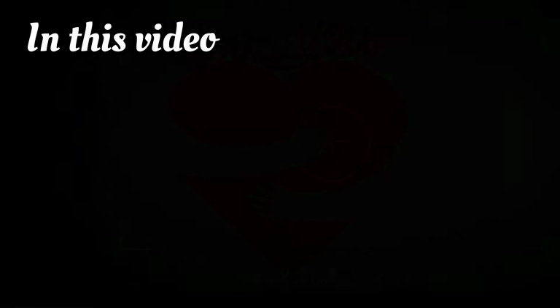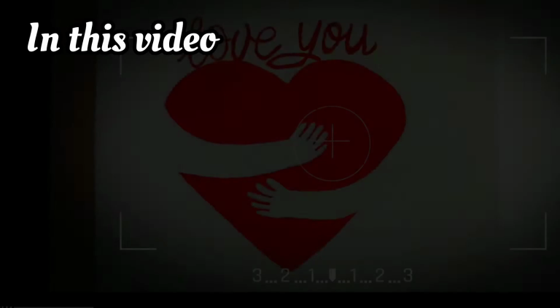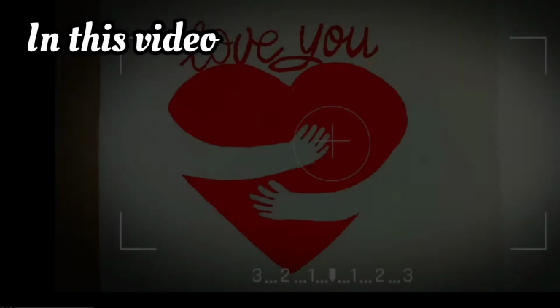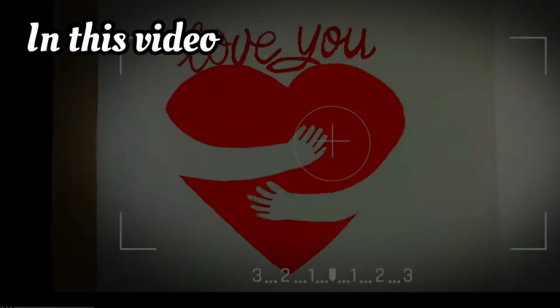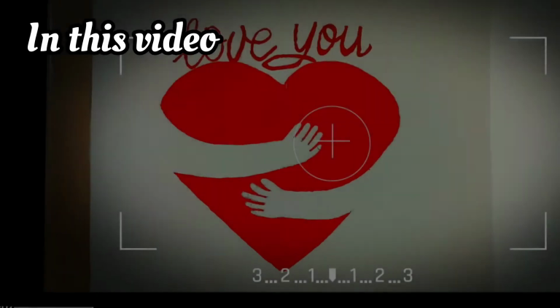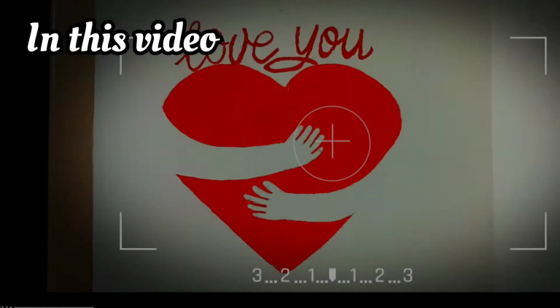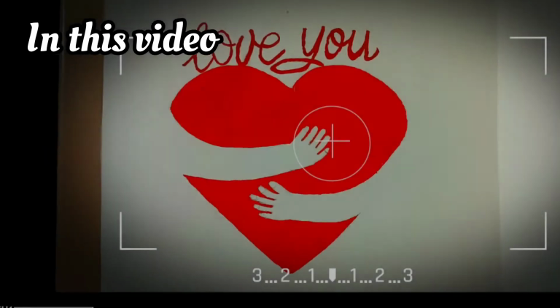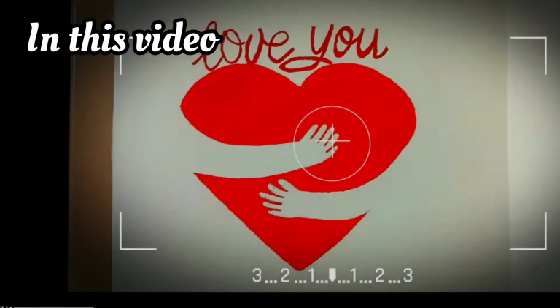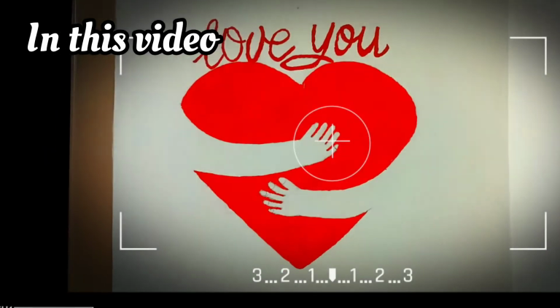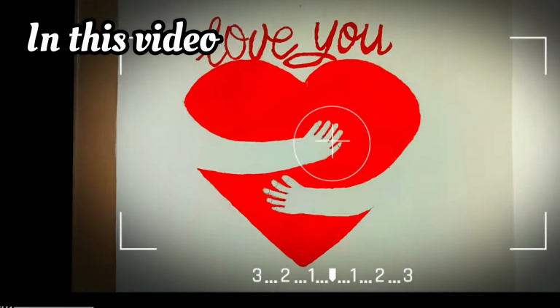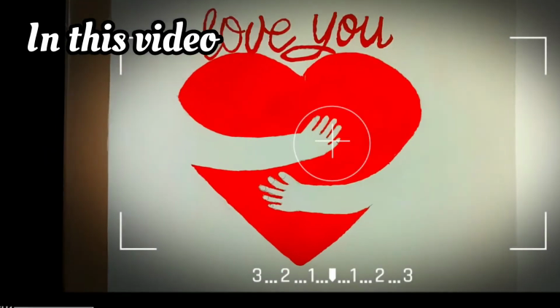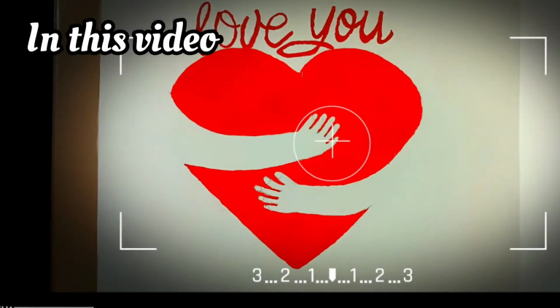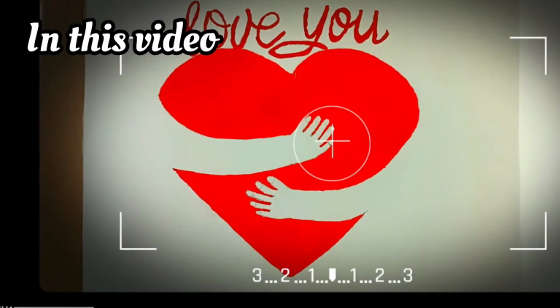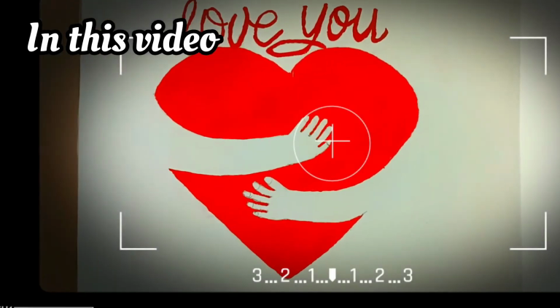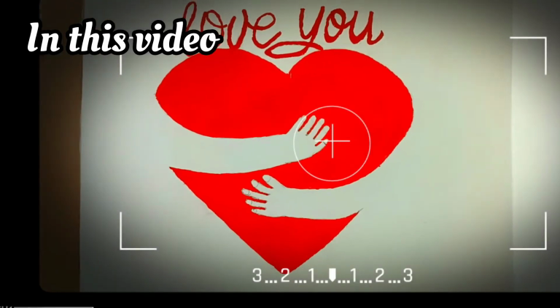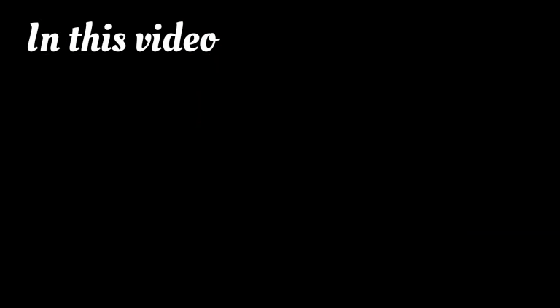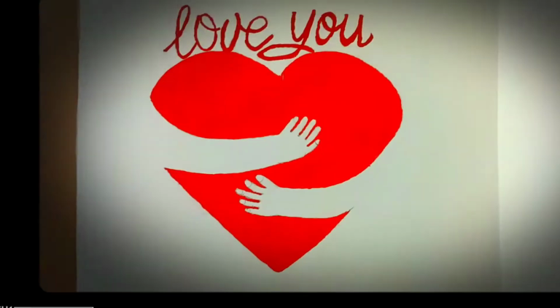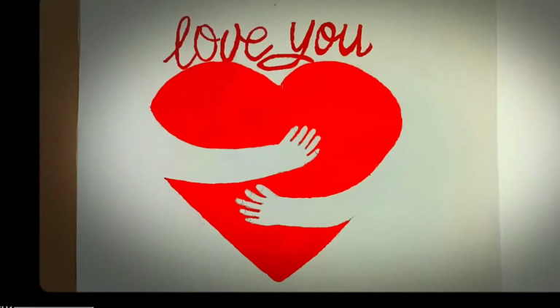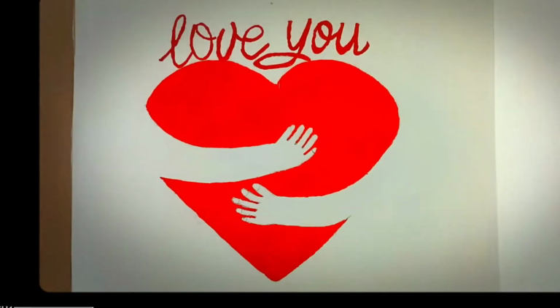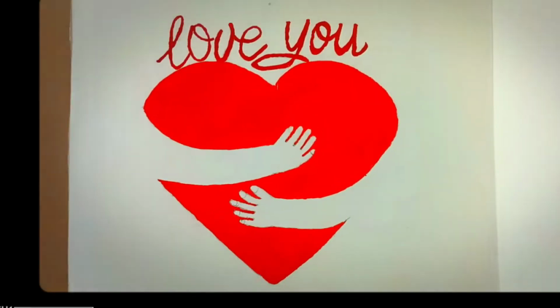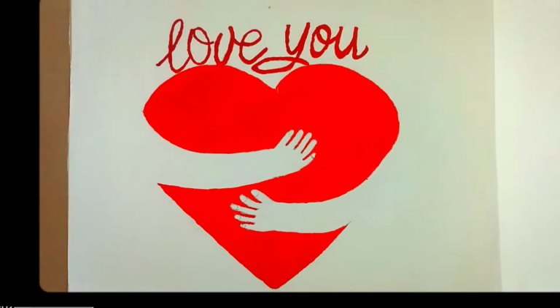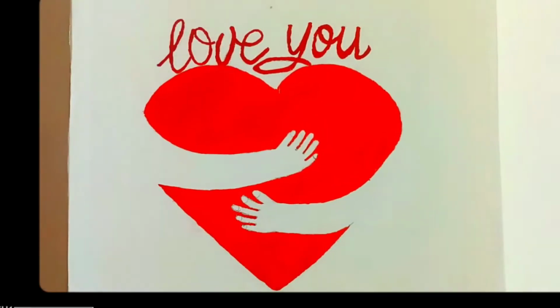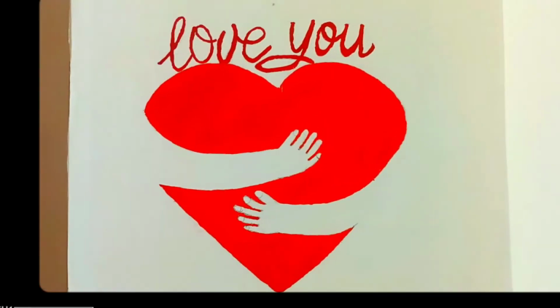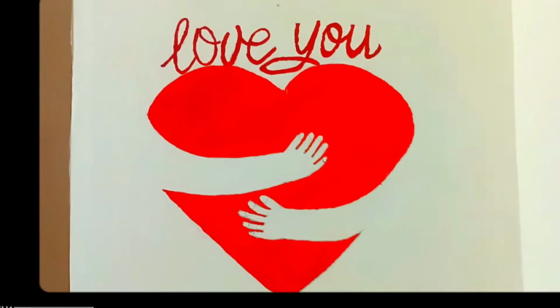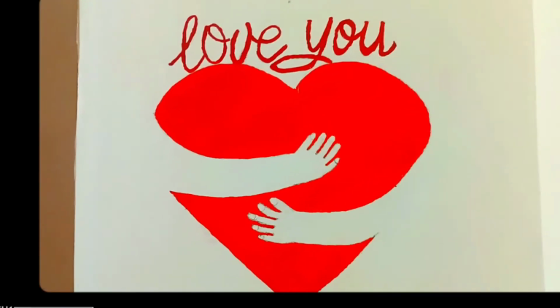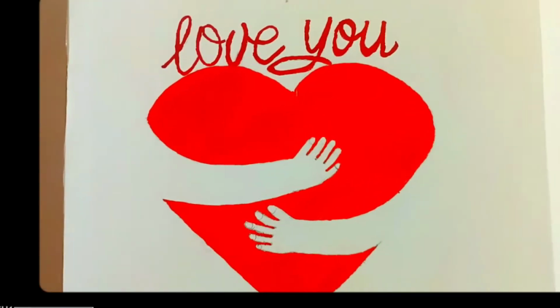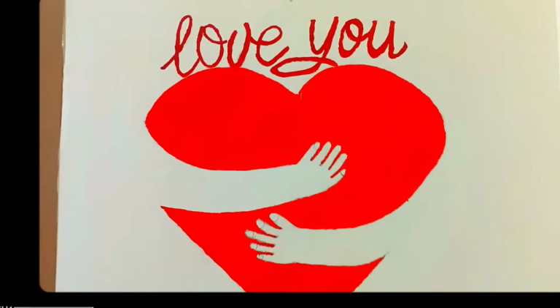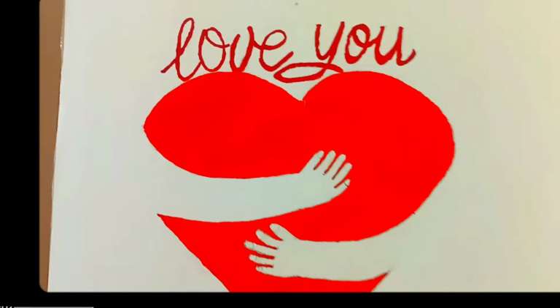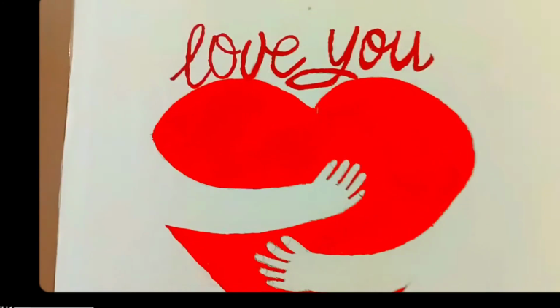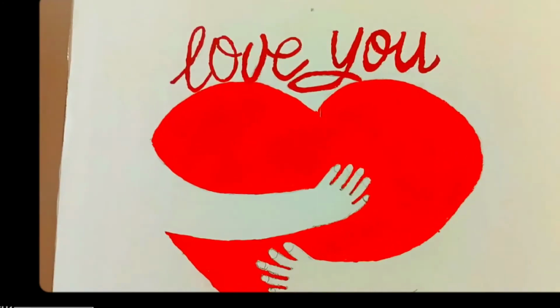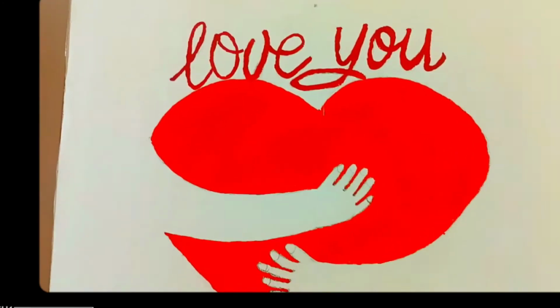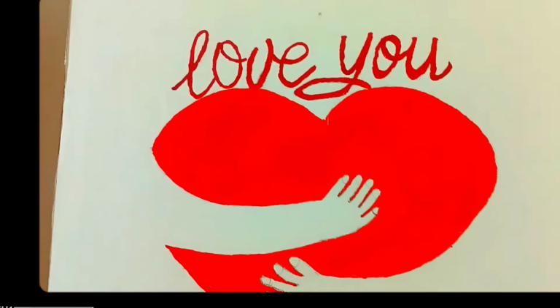Hello friends, how are you? Our channel has two videos on our channel. So, what do you say about this video?